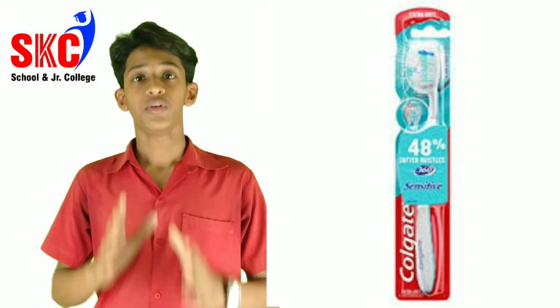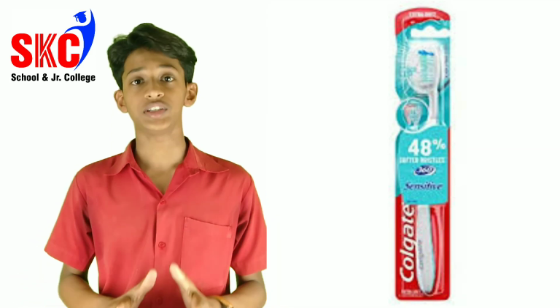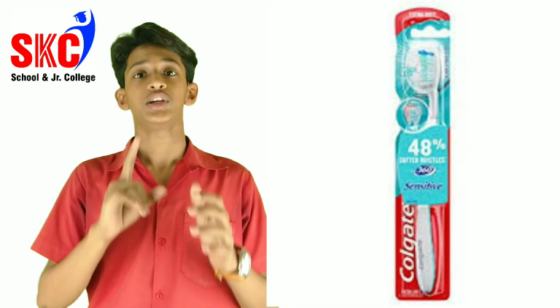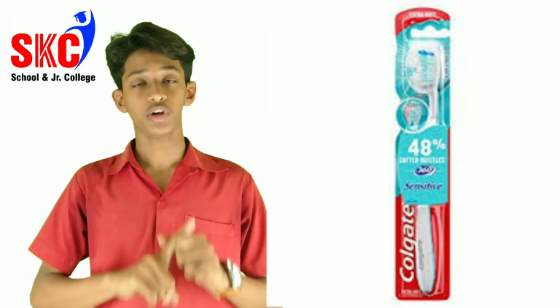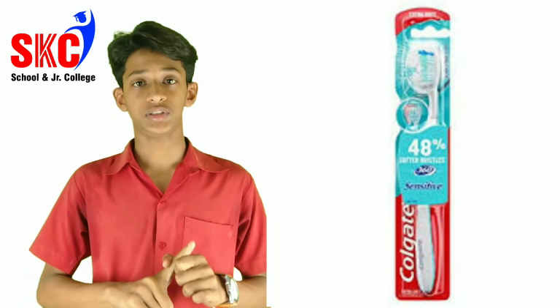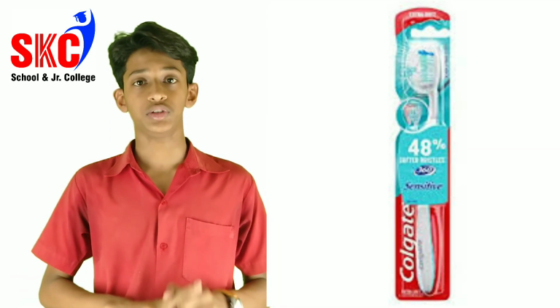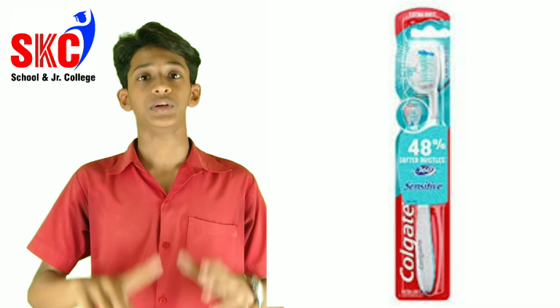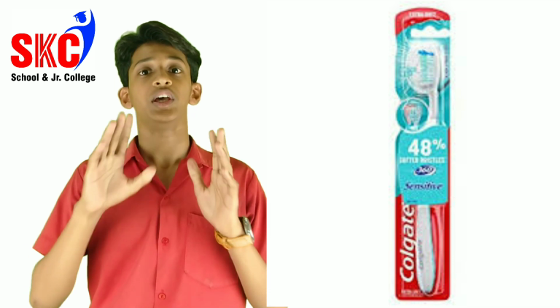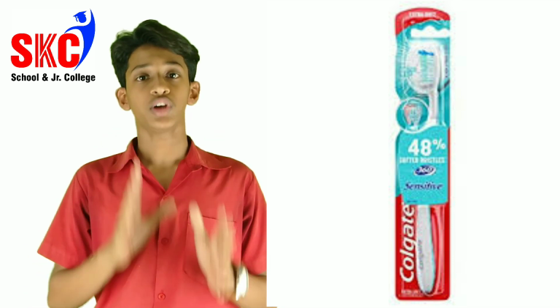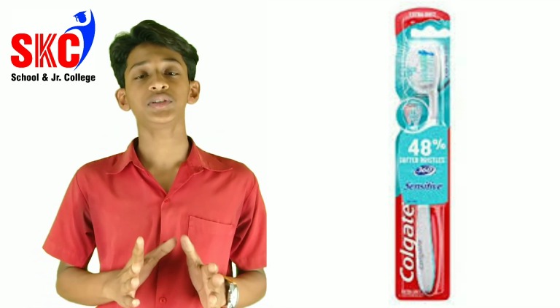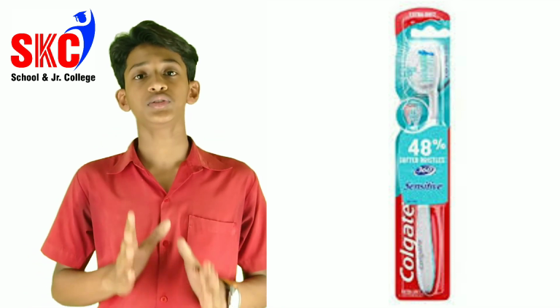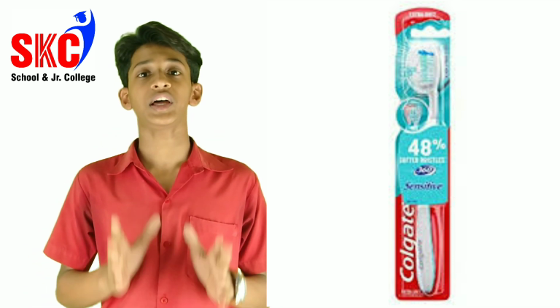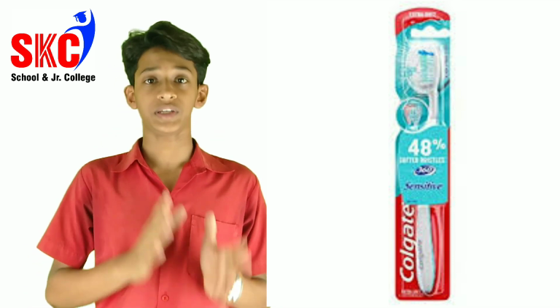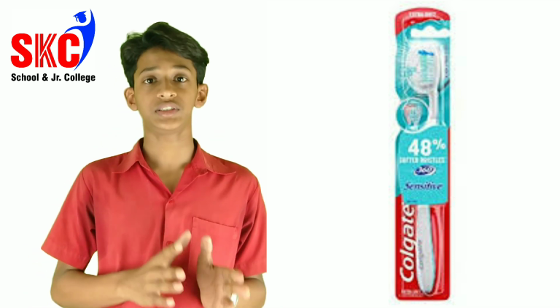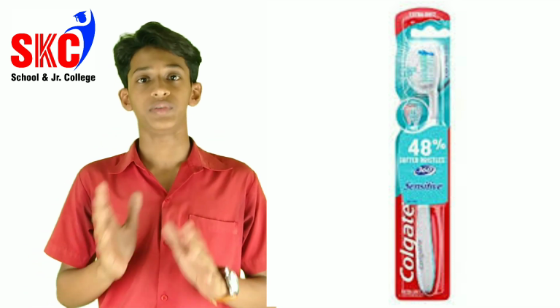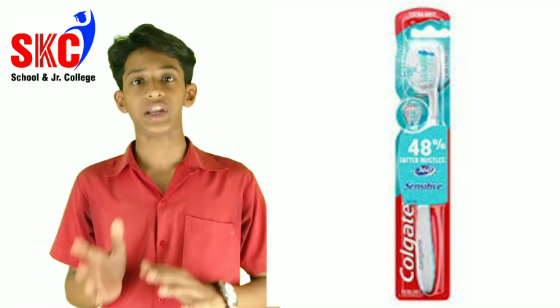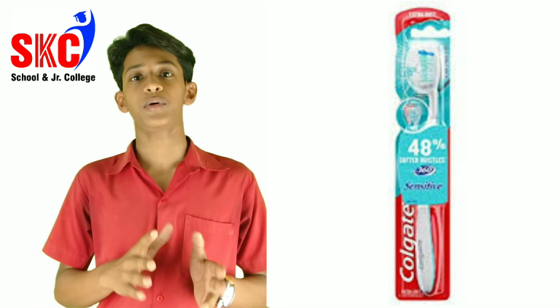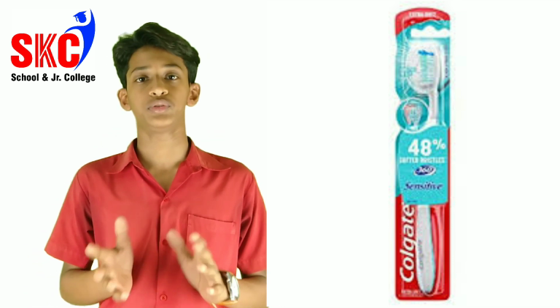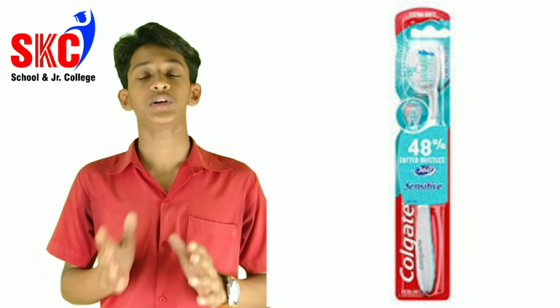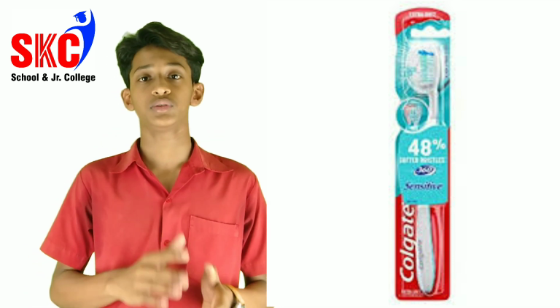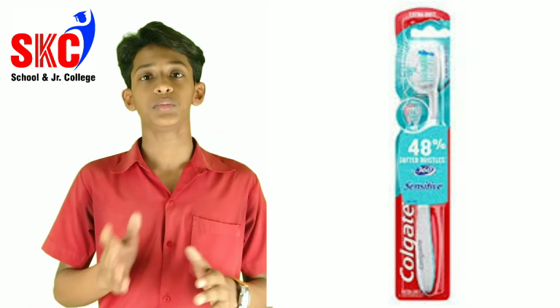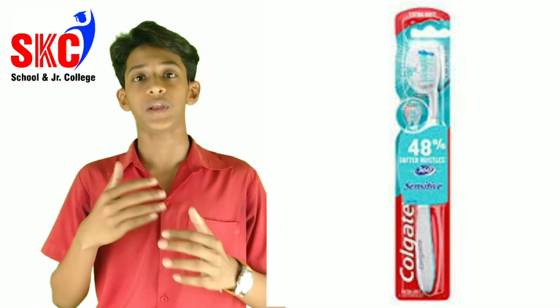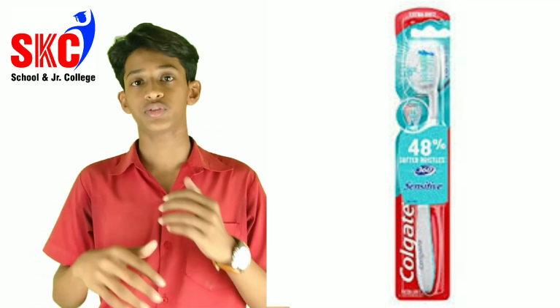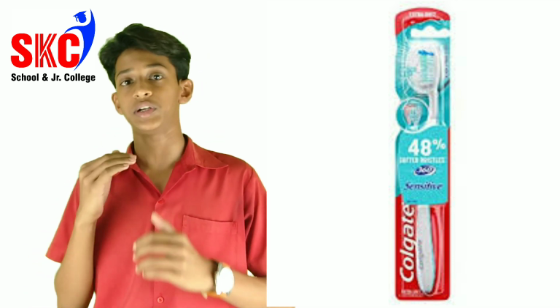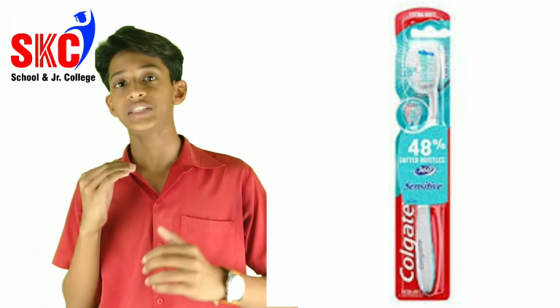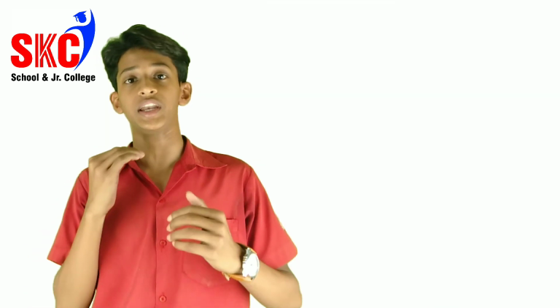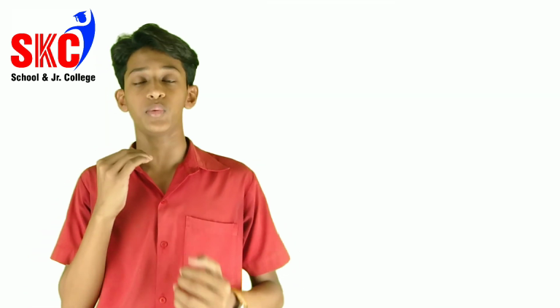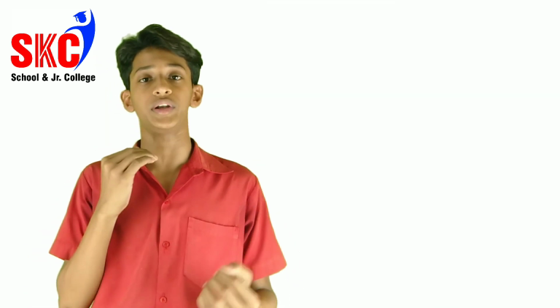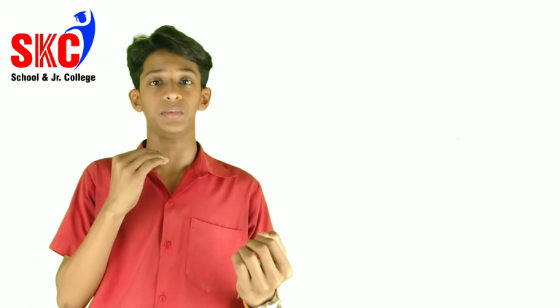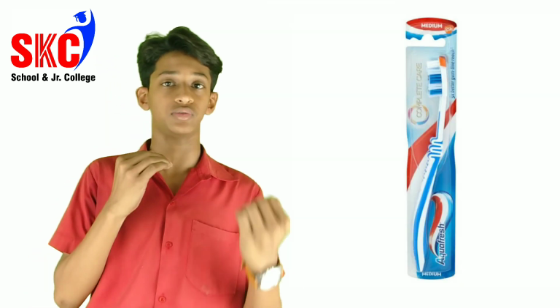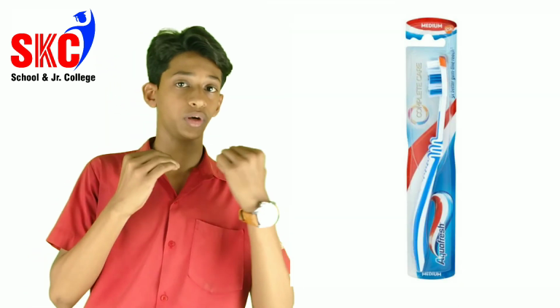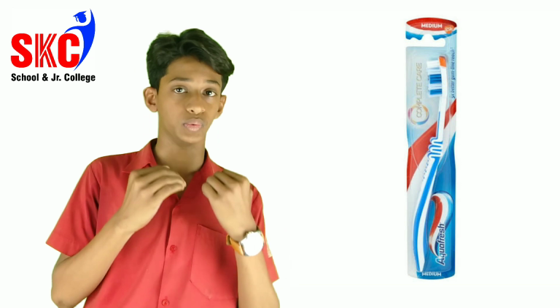First, soft bristle toothbrush. Soft bristle toothbrushes are the best type of toothbrush to remove plaque from your teeth and unwanted debris from your tooth.